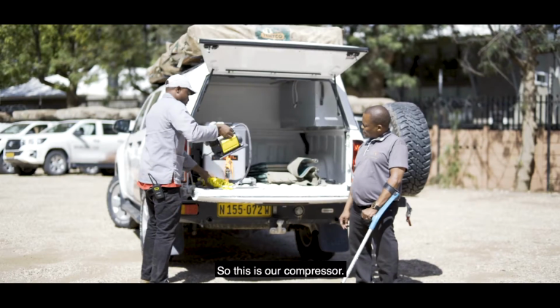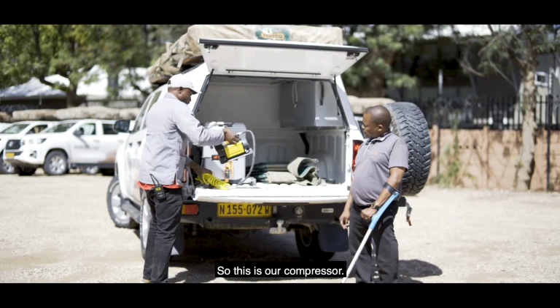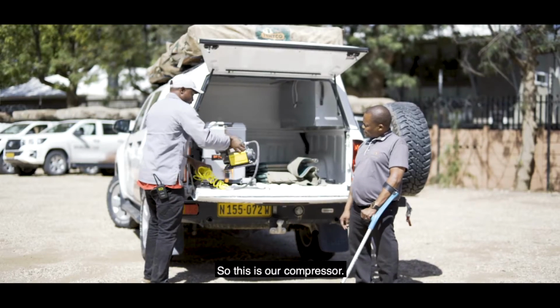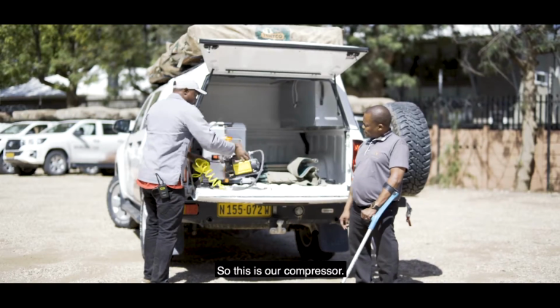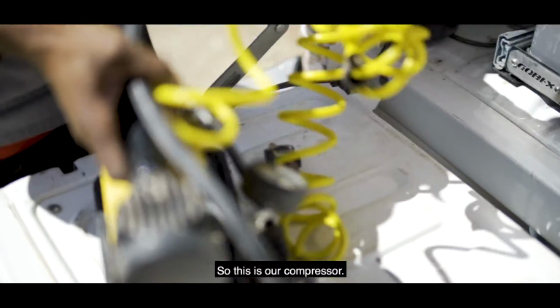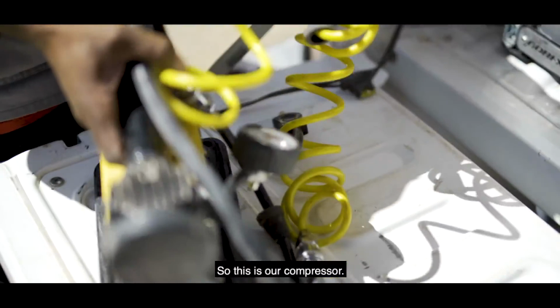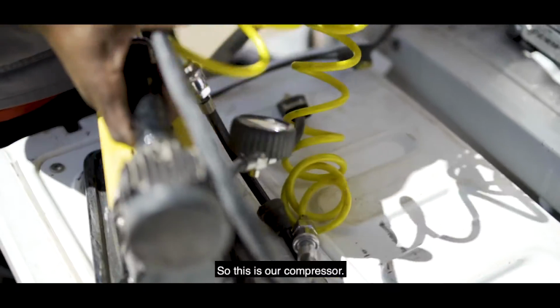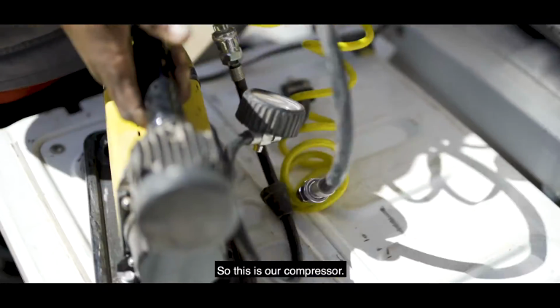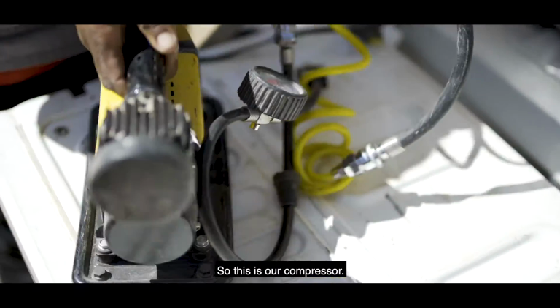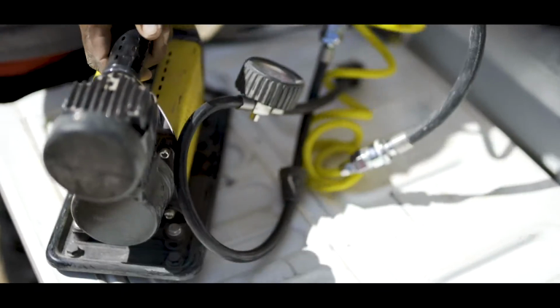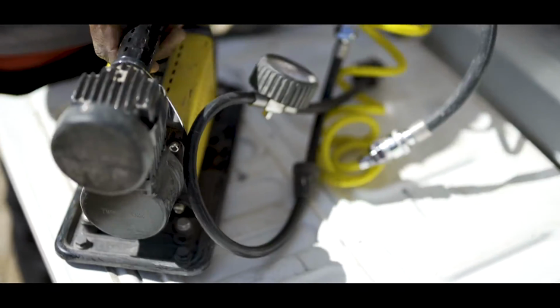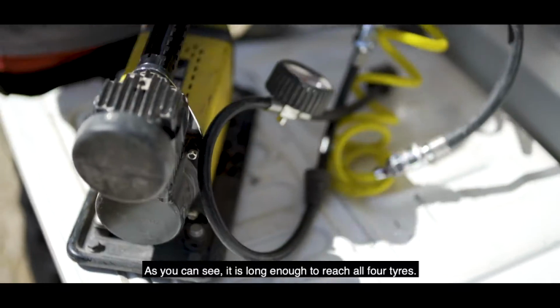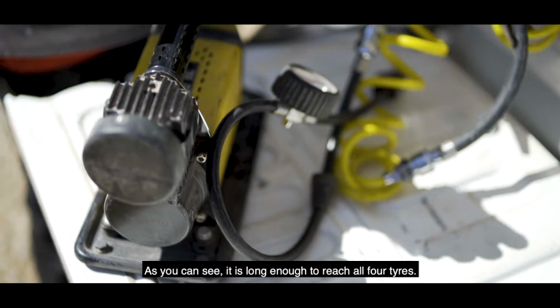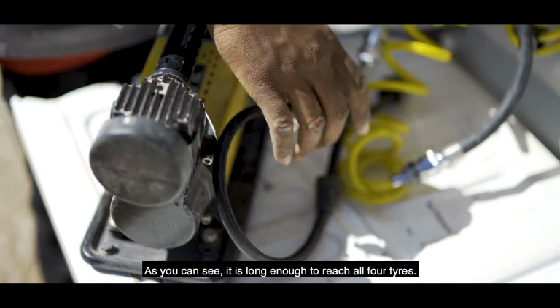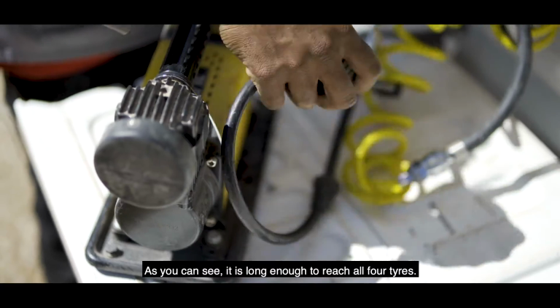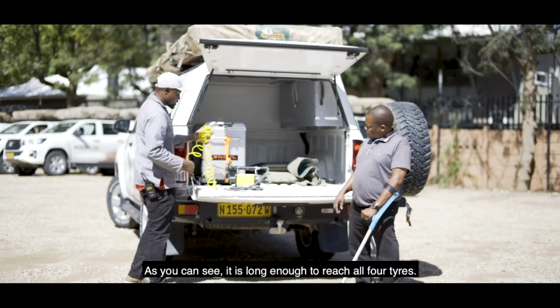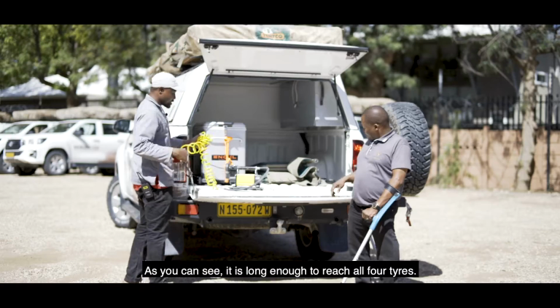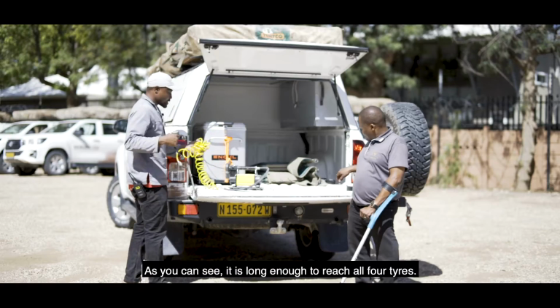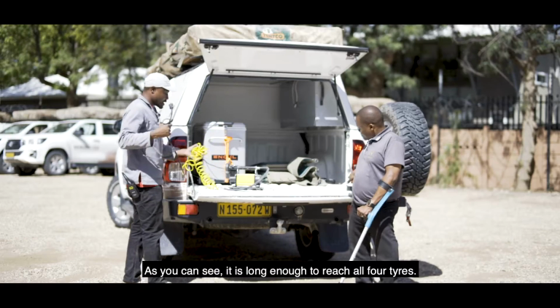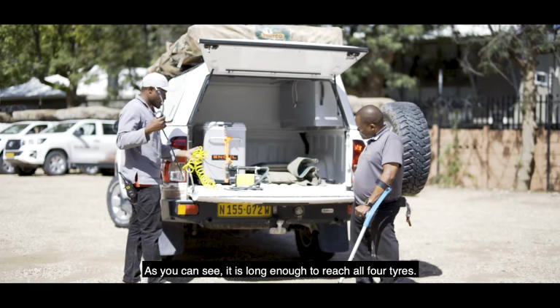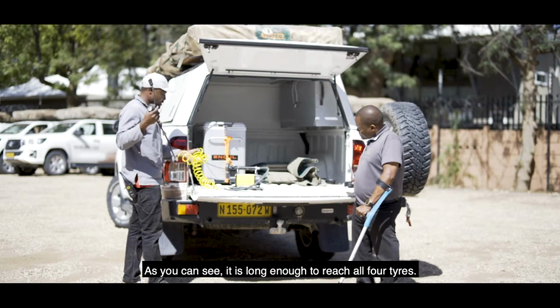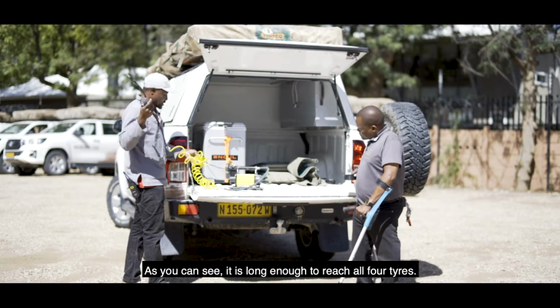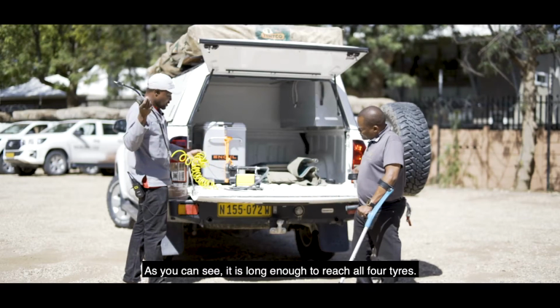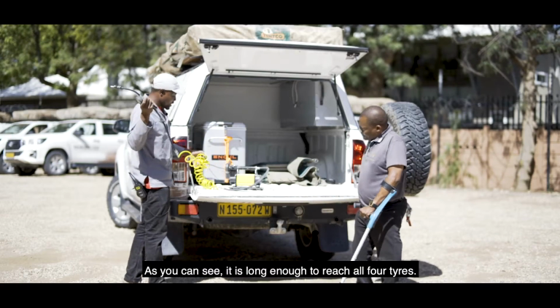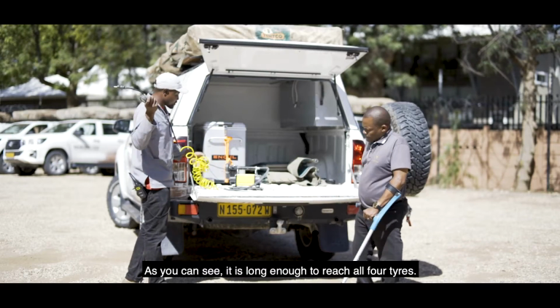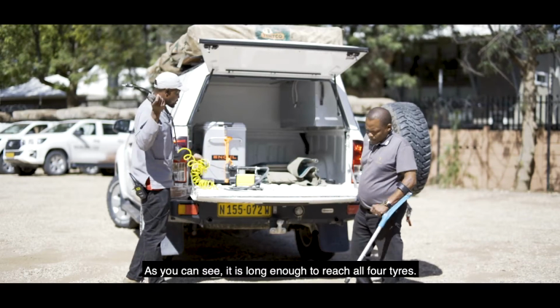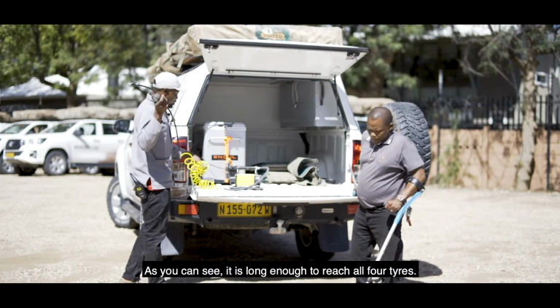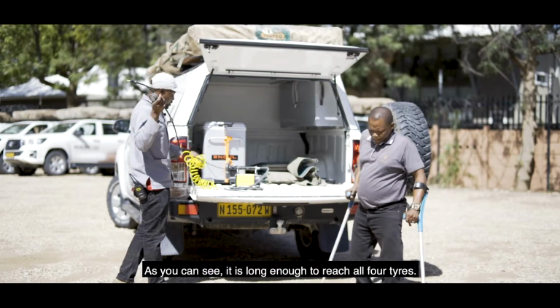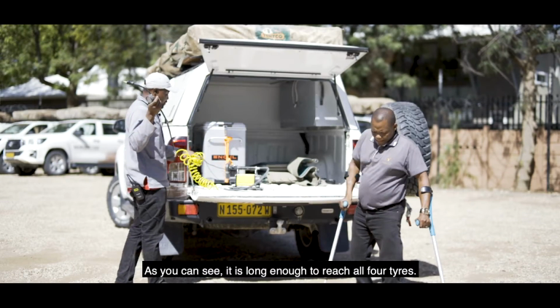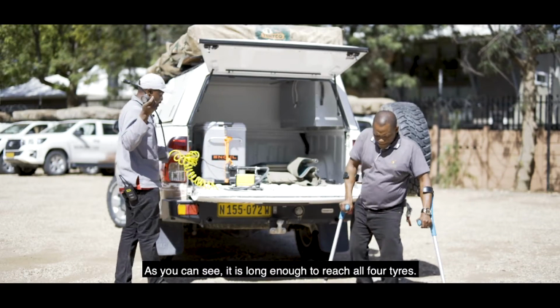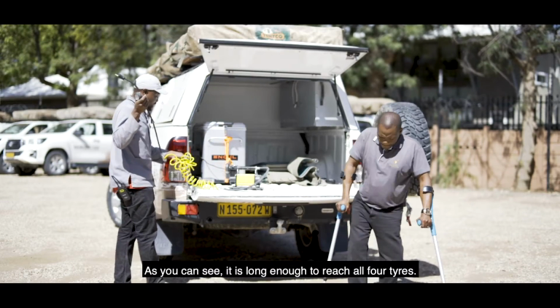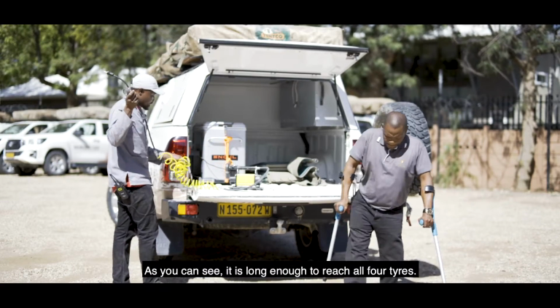So this is our compressor. As you can see, it's long enough to reach all four tyres.